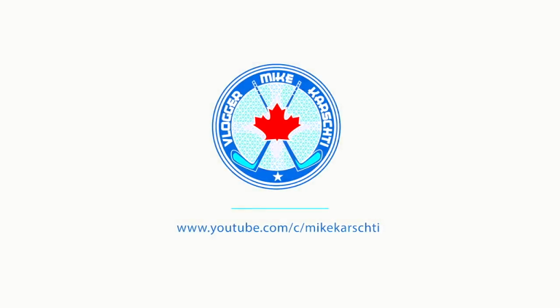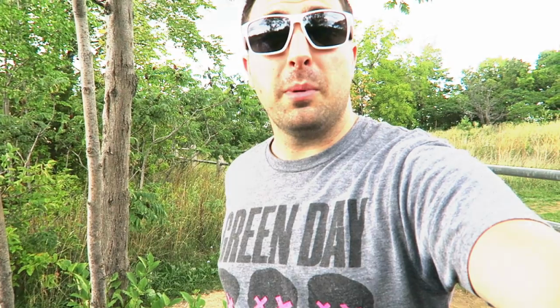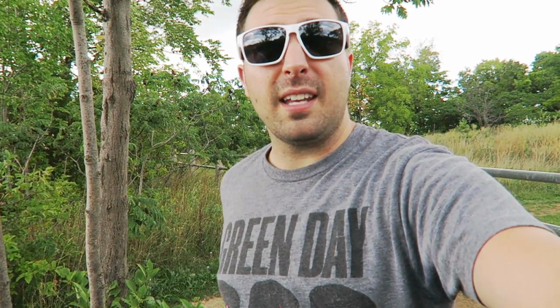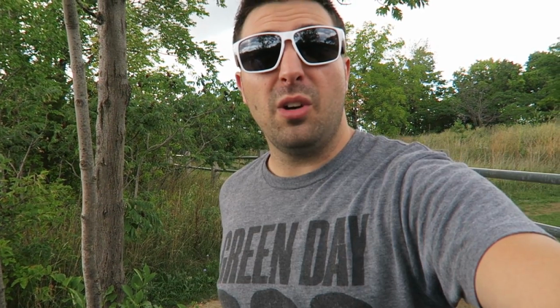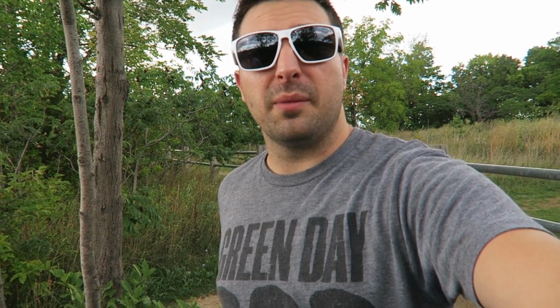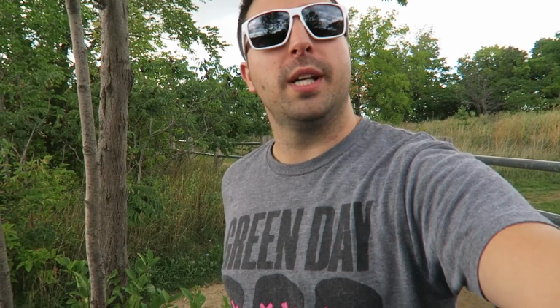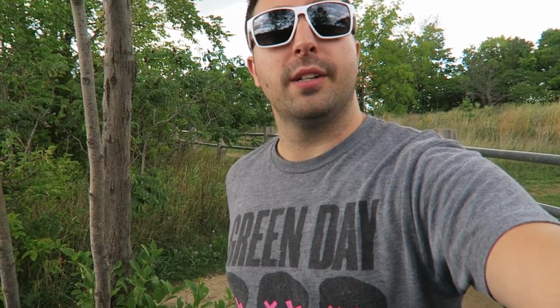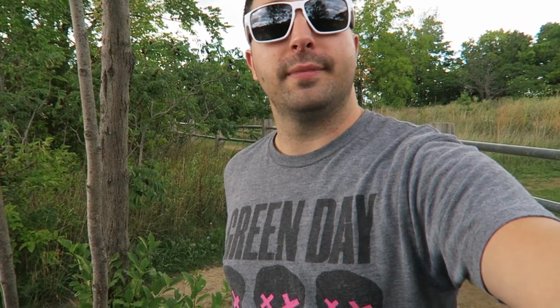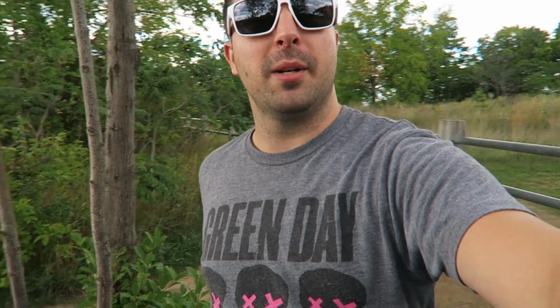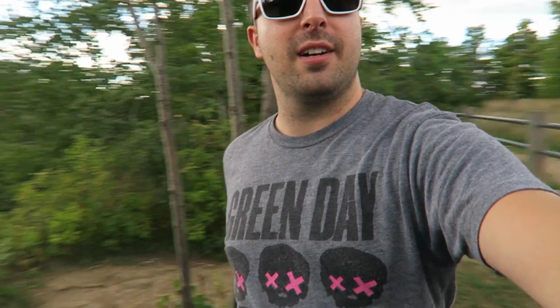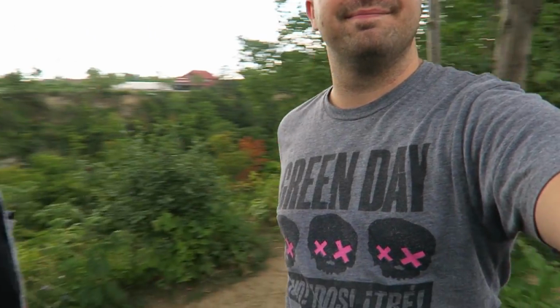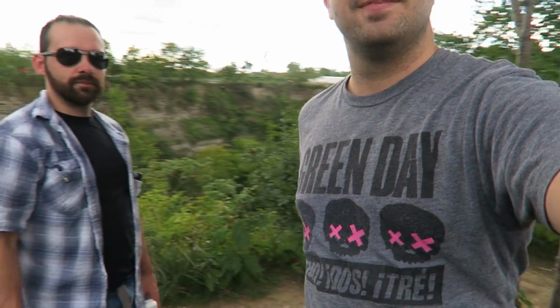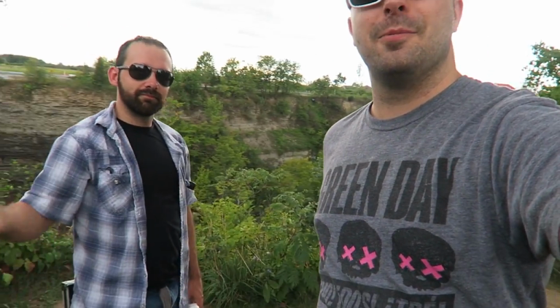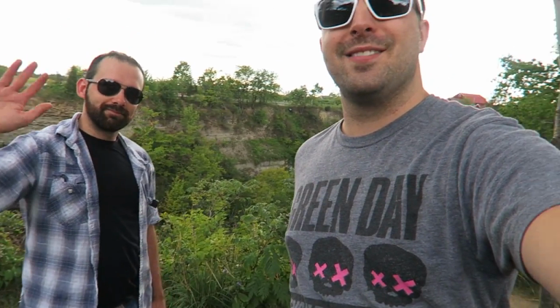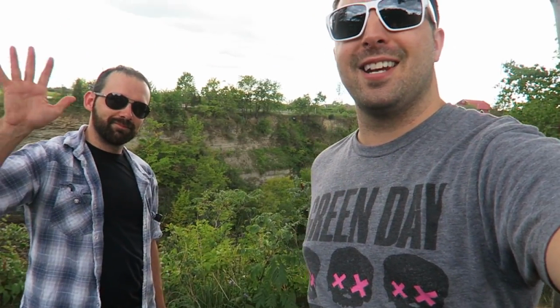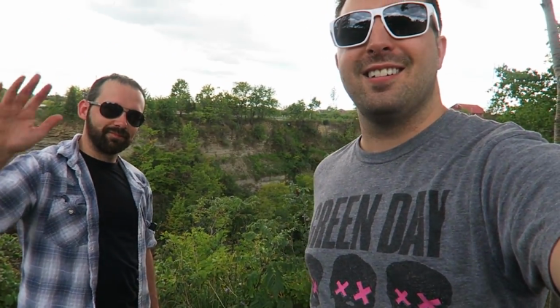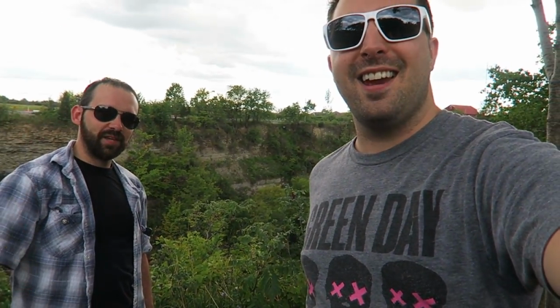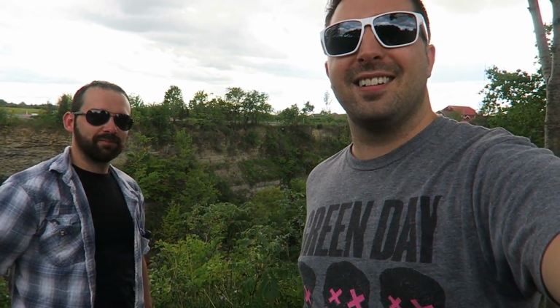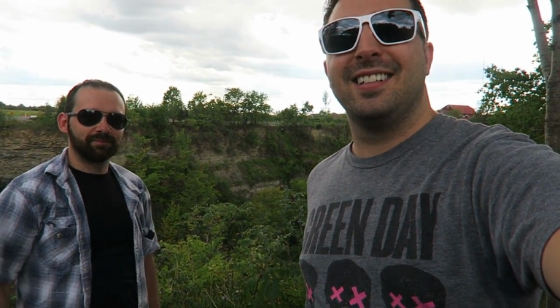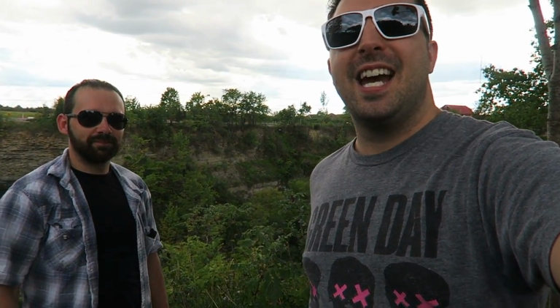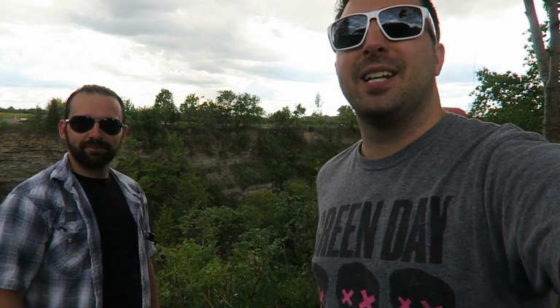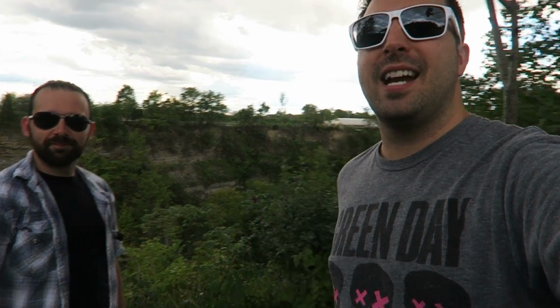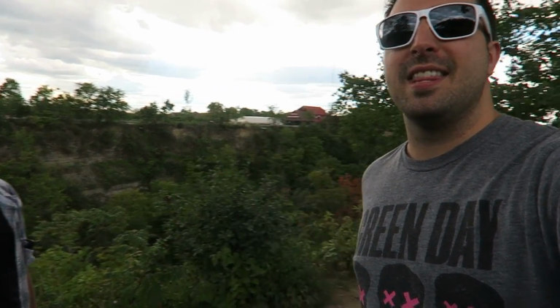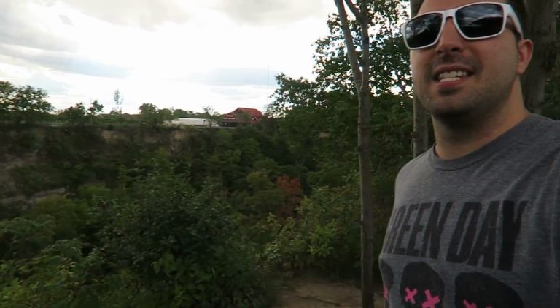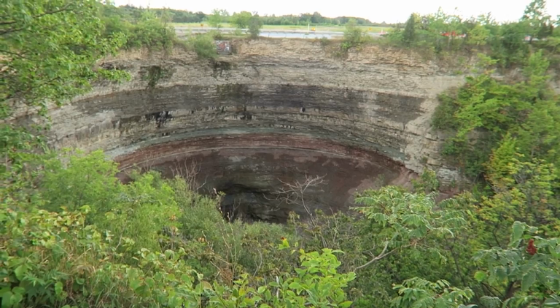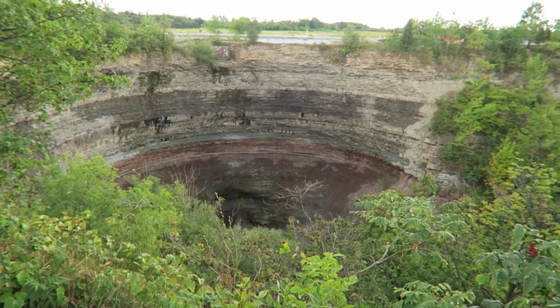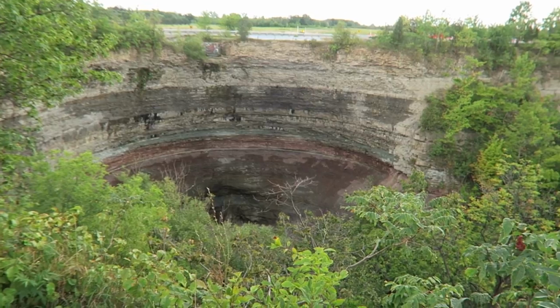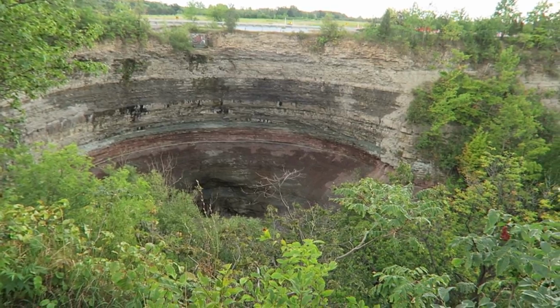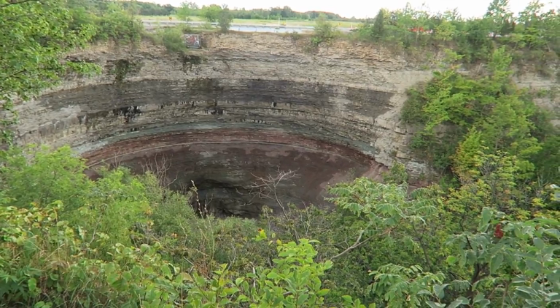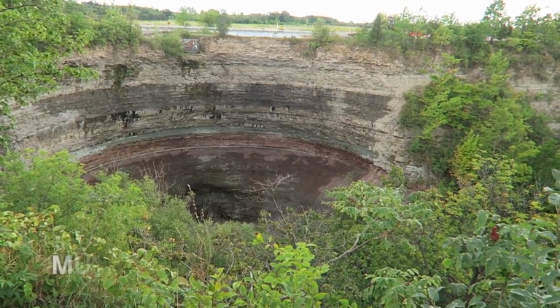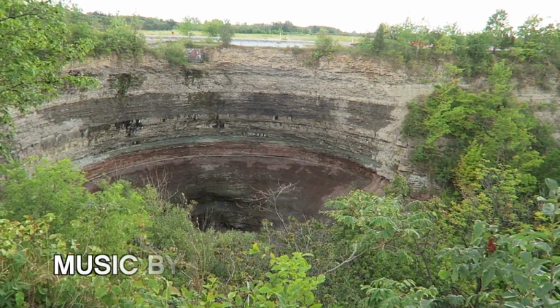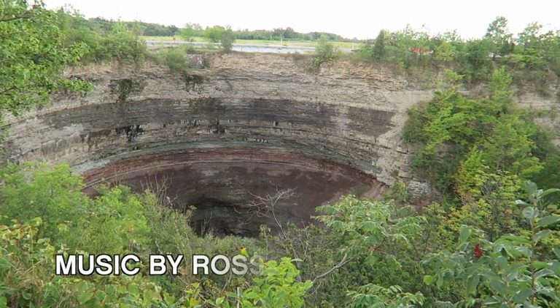Hey everybody, how's it going? We're here. I'm here with Aaron — everybody's favorite Aaron. And we're here in the Devil's Punchbowl in Hamilton, Ontario.